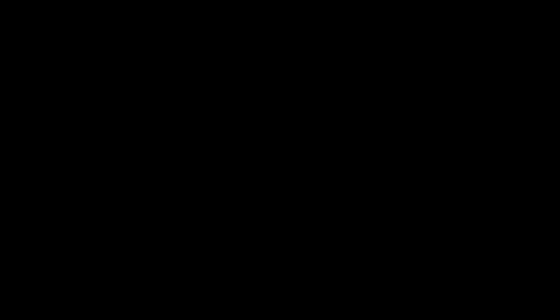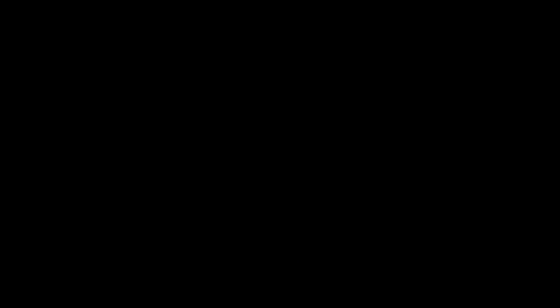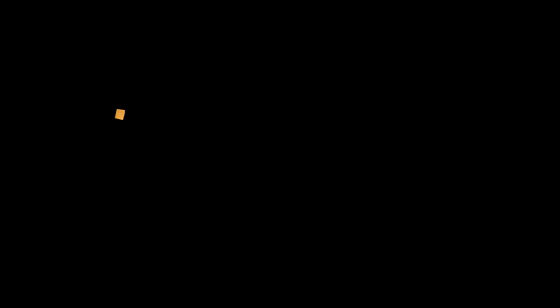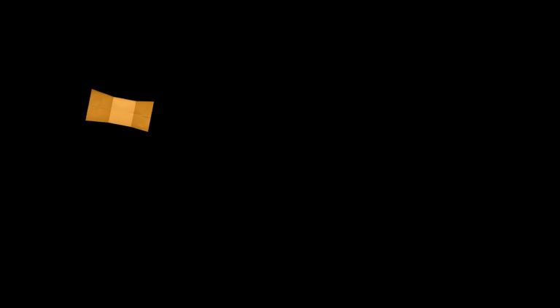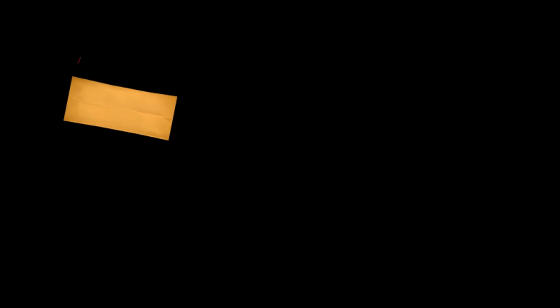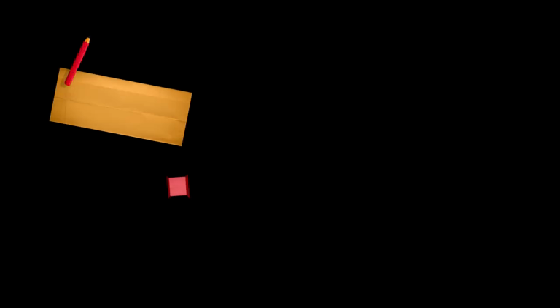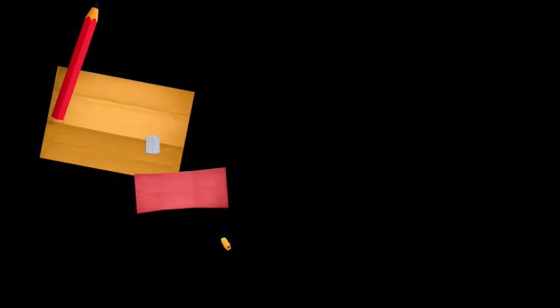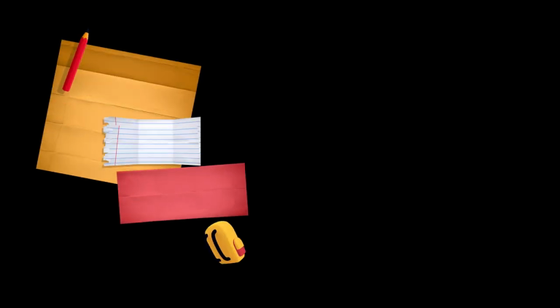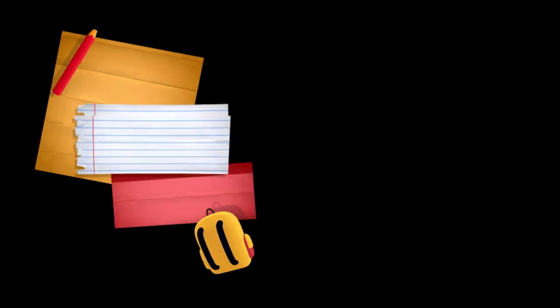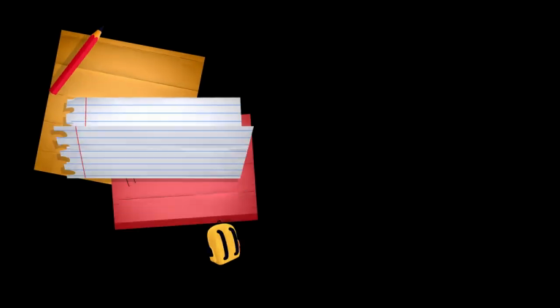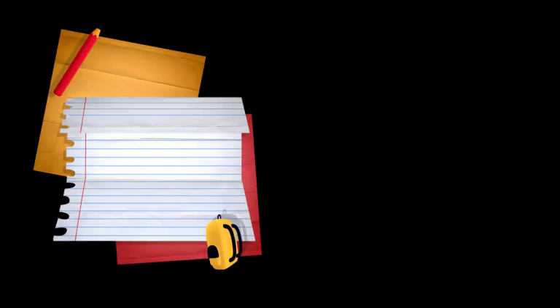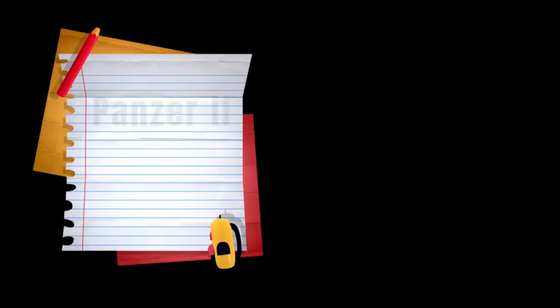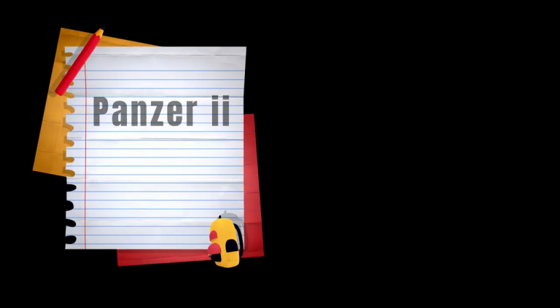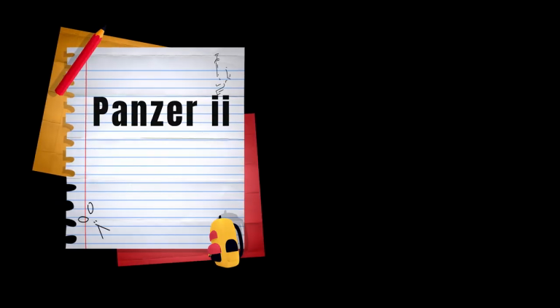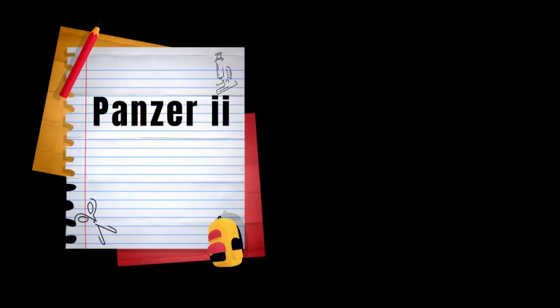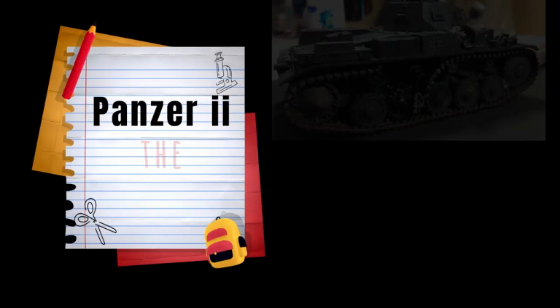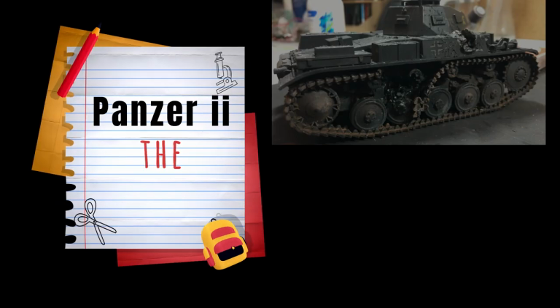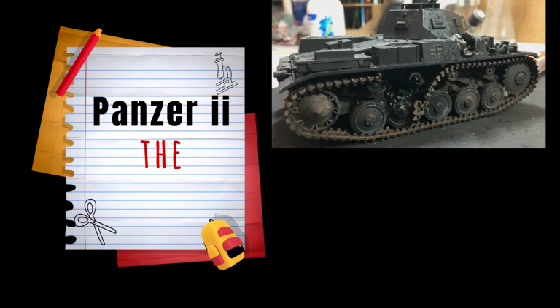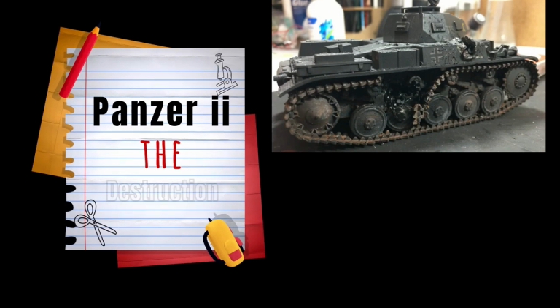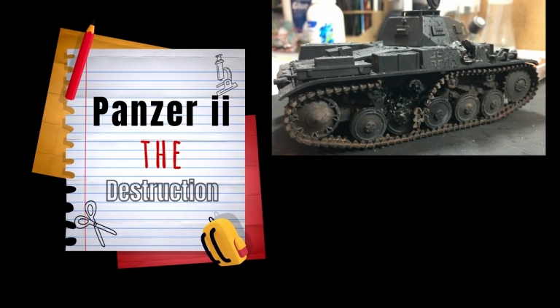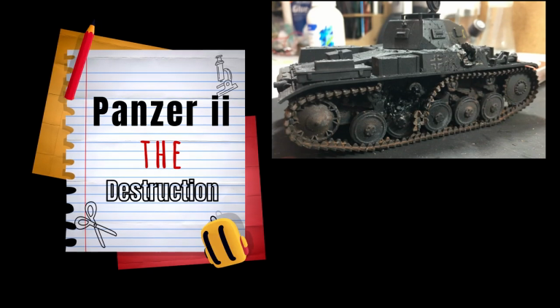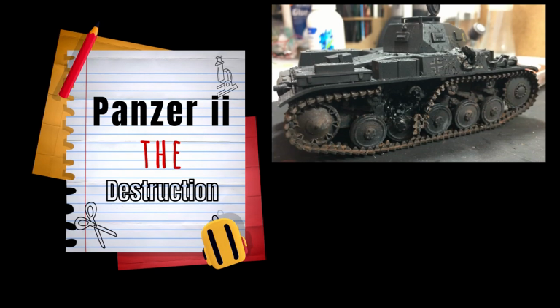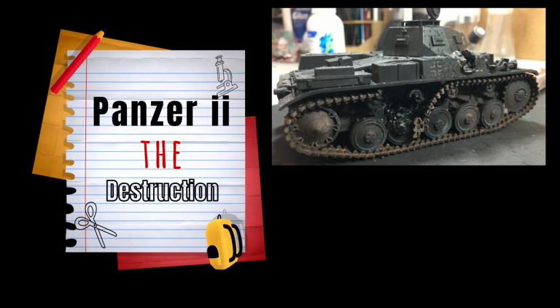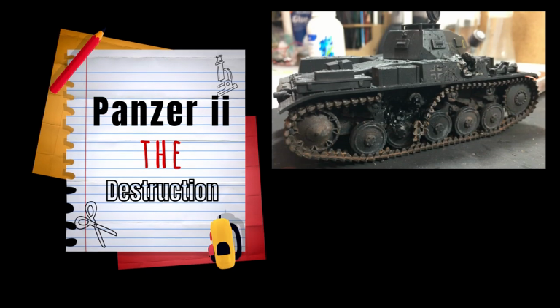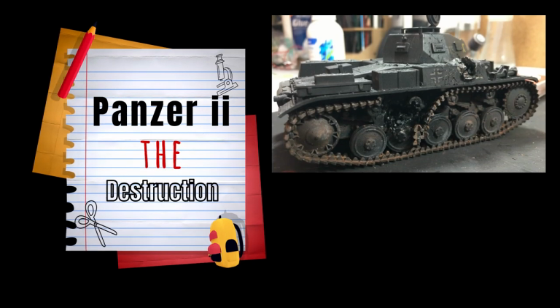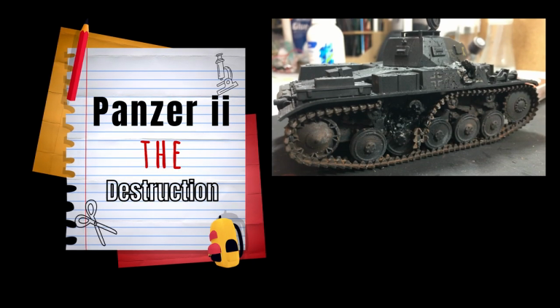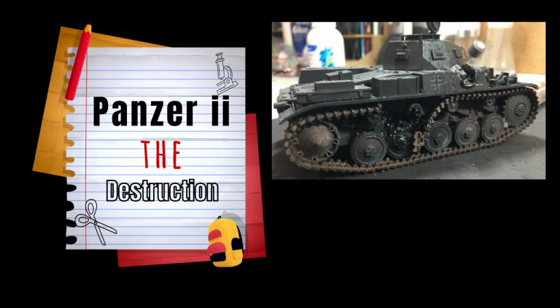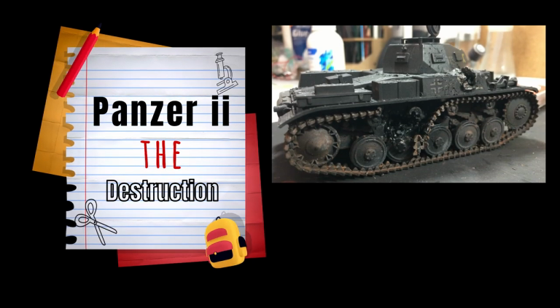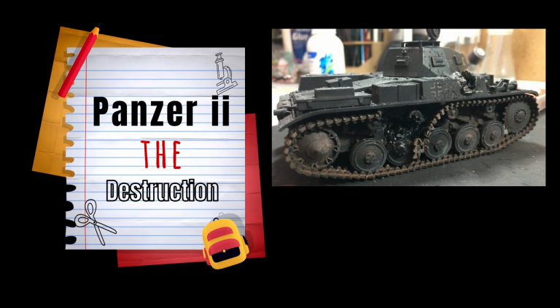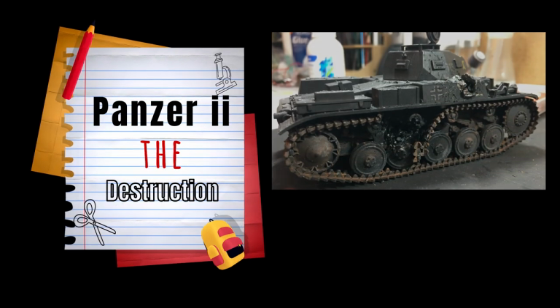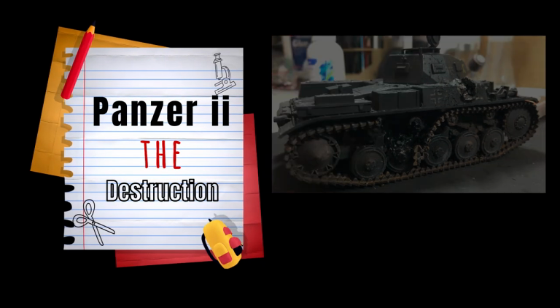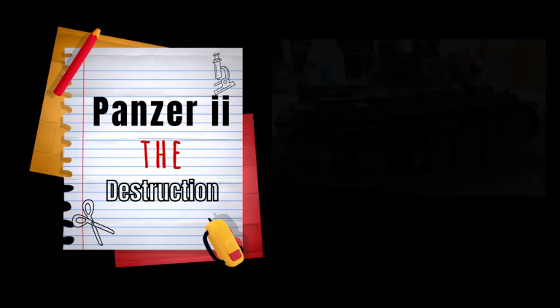Hi guys and welcome back. Today we get on with the destruction of the little Panzer II.